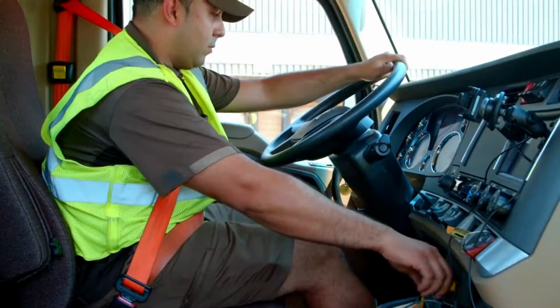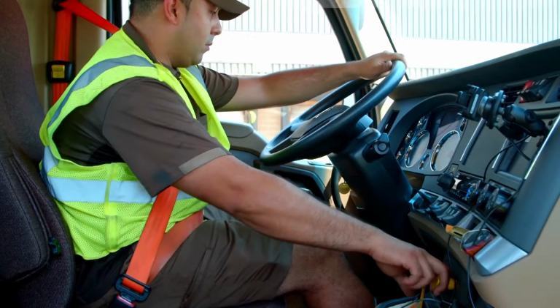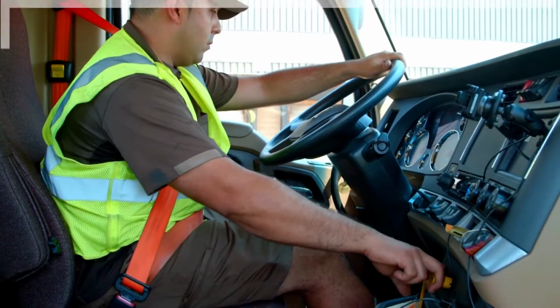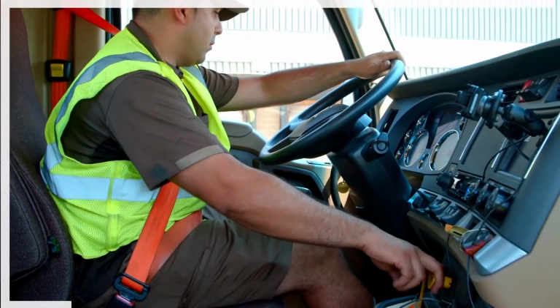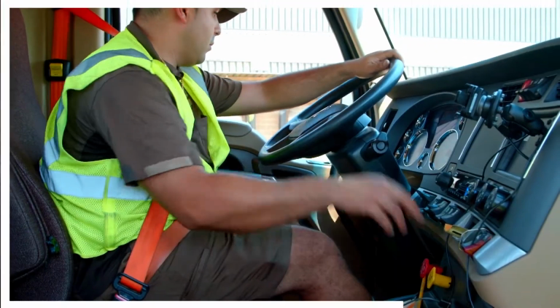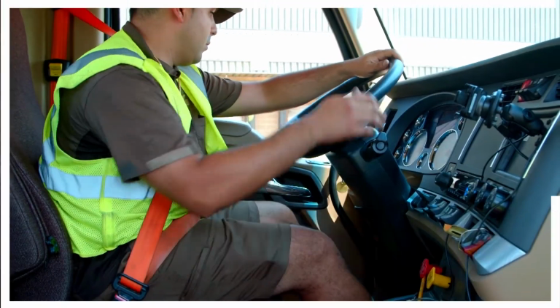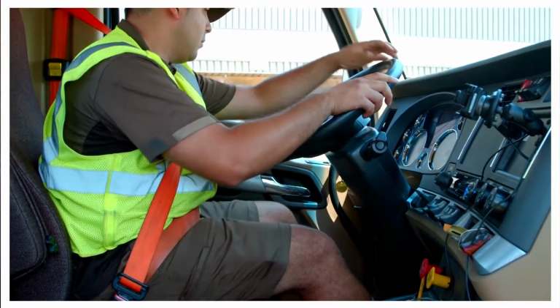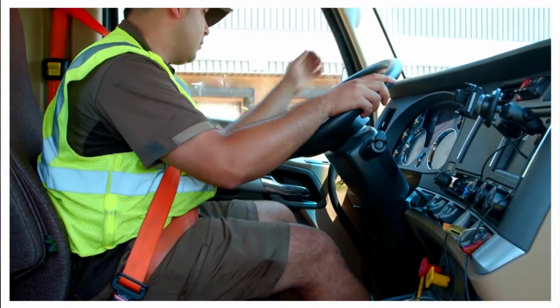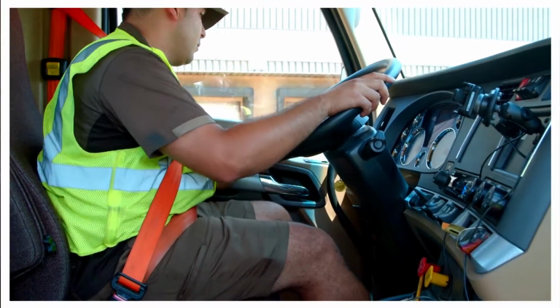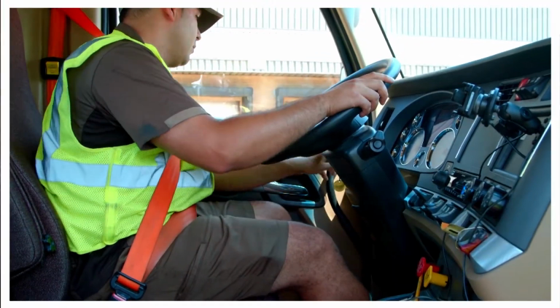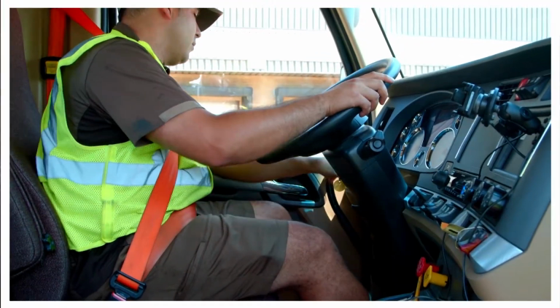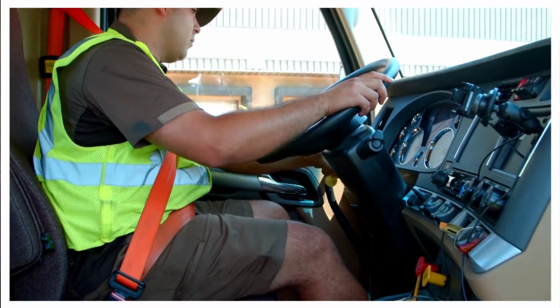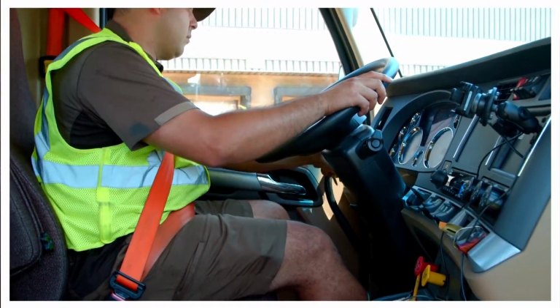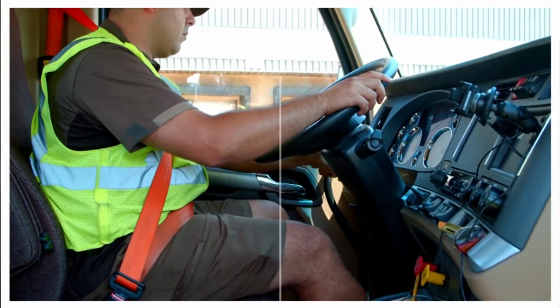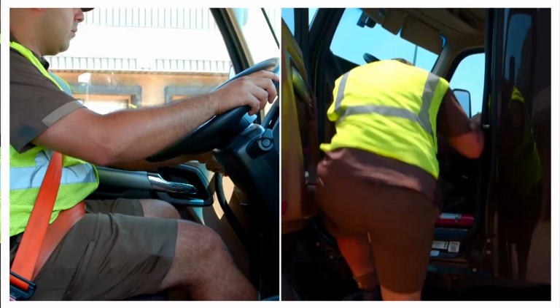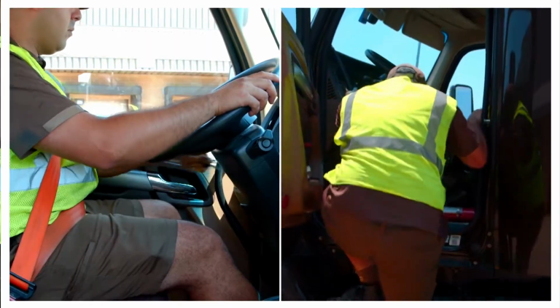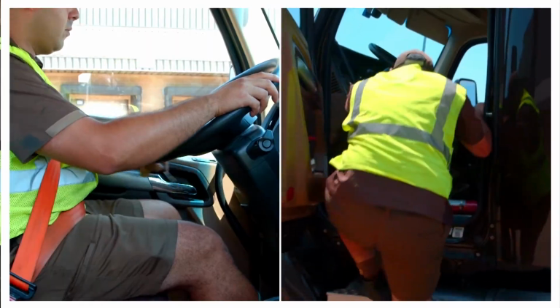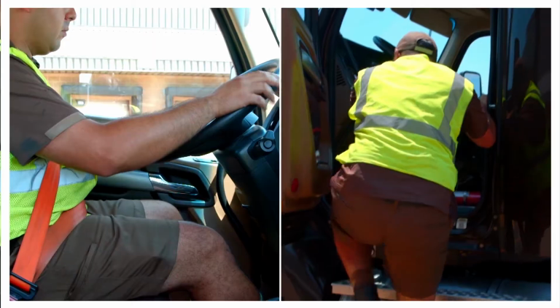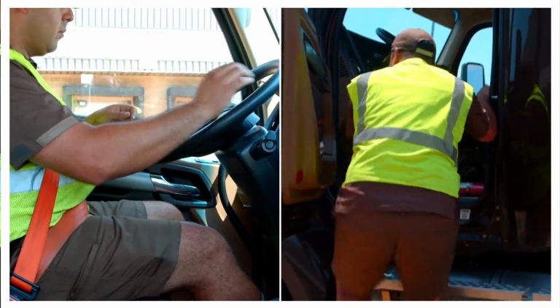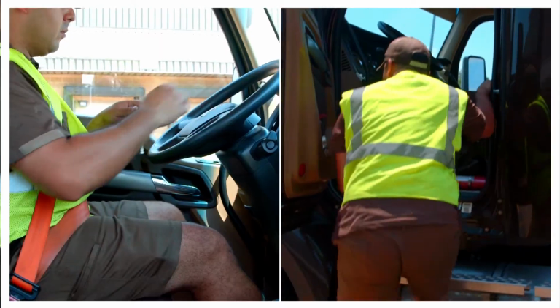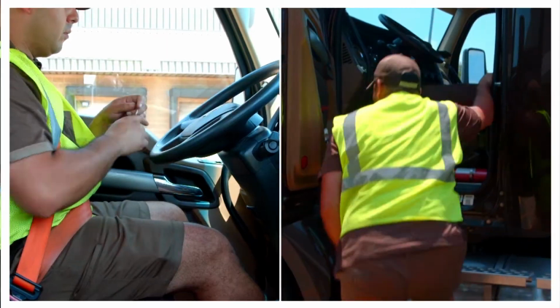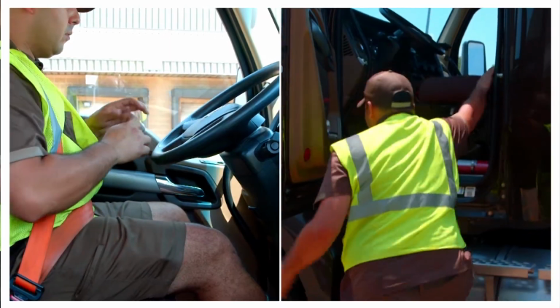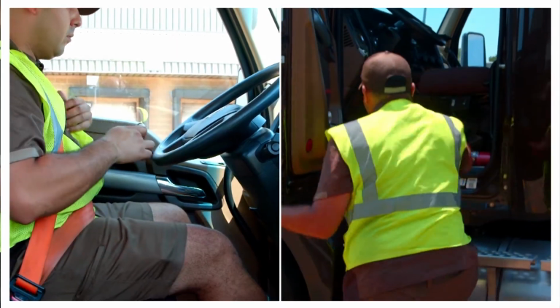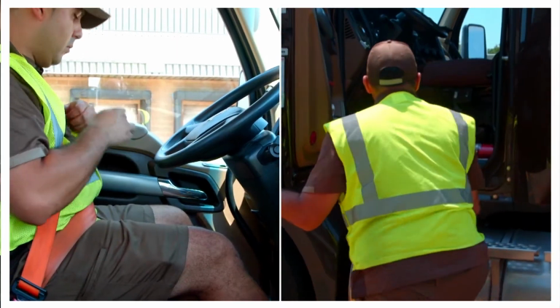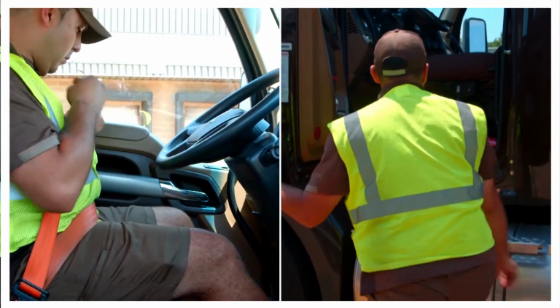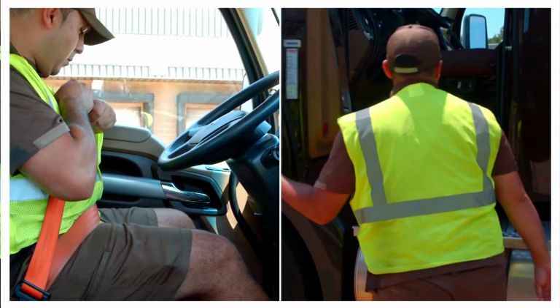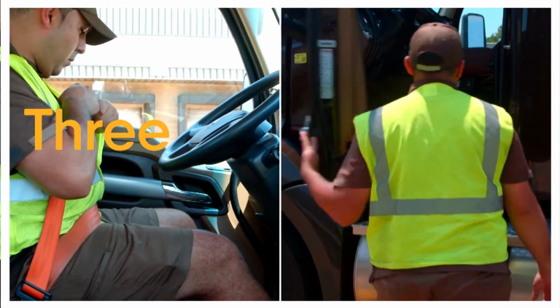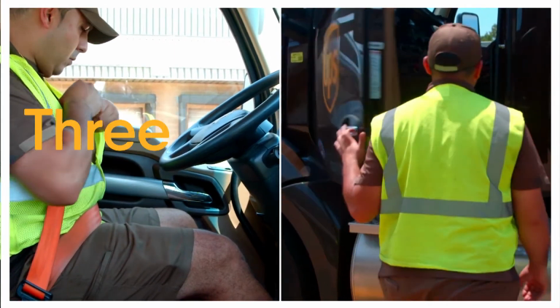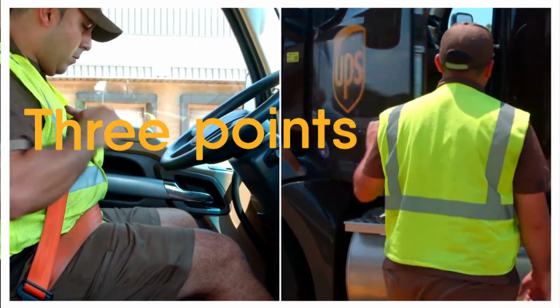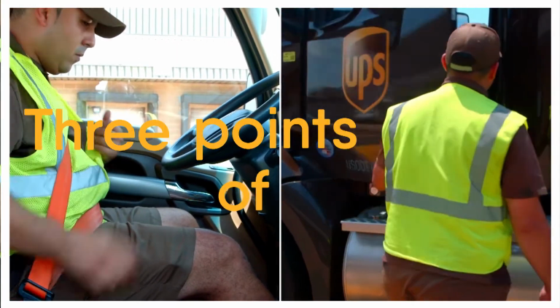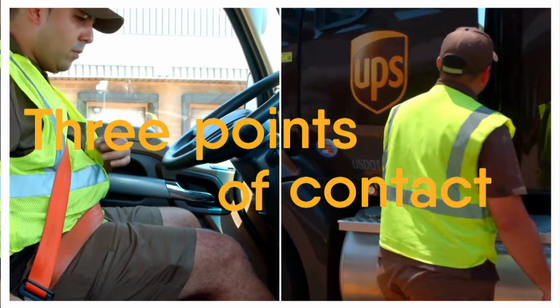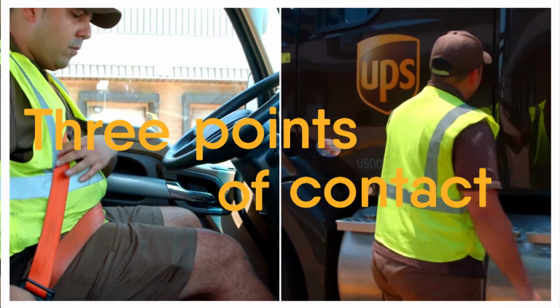Secure your keys and the vehicle. Always get in and out of the vehicle using three points of contact.